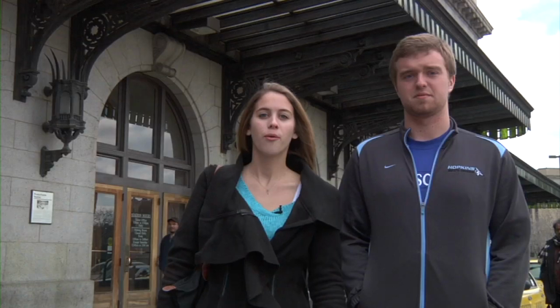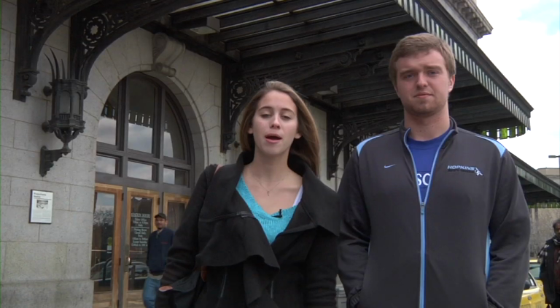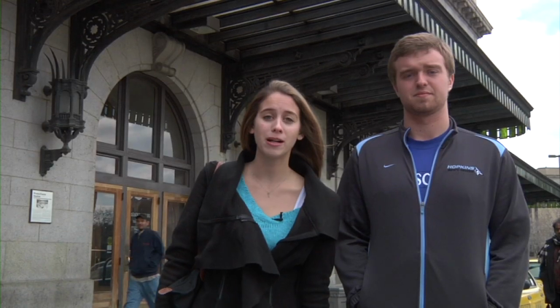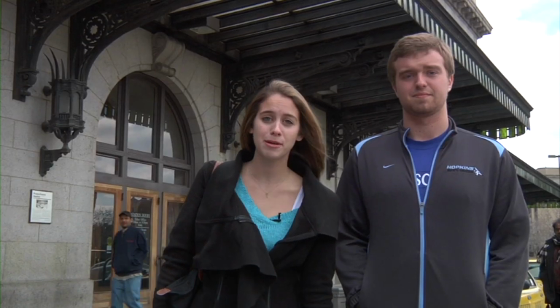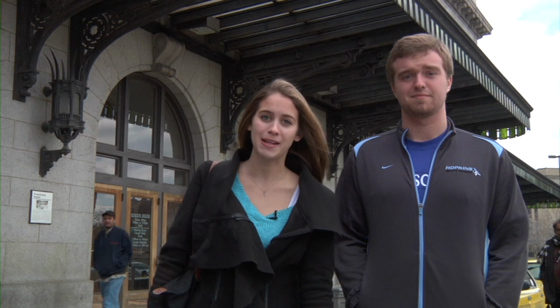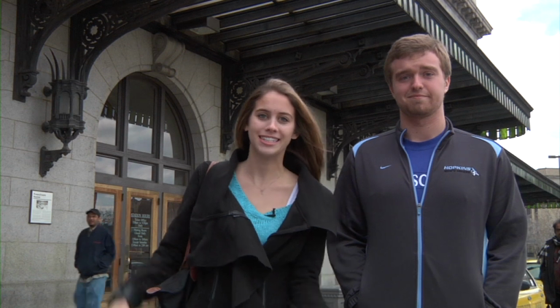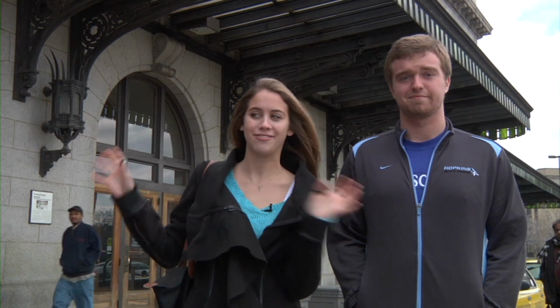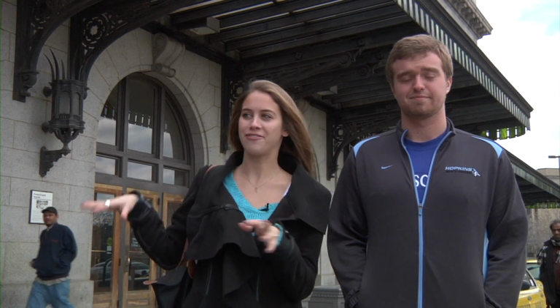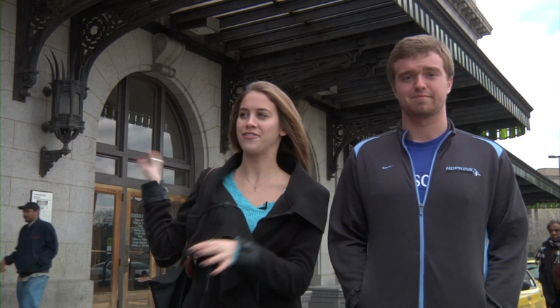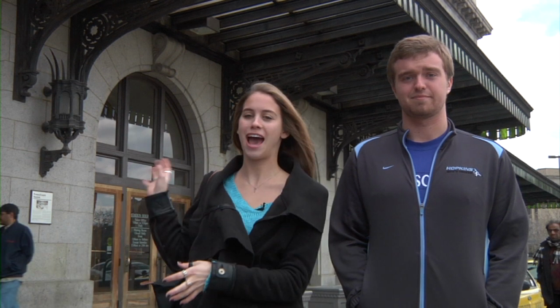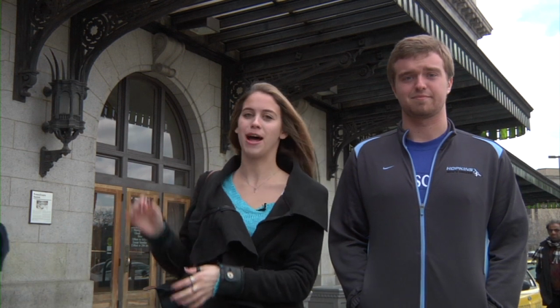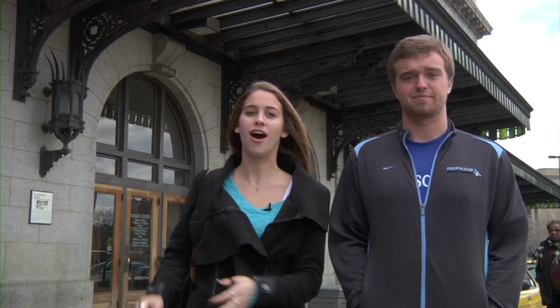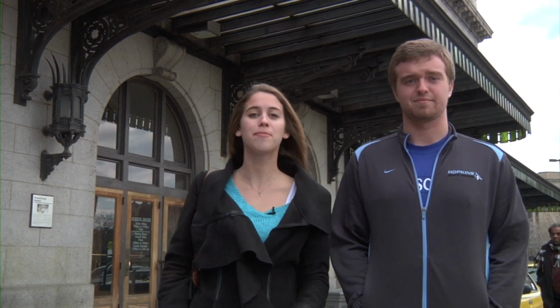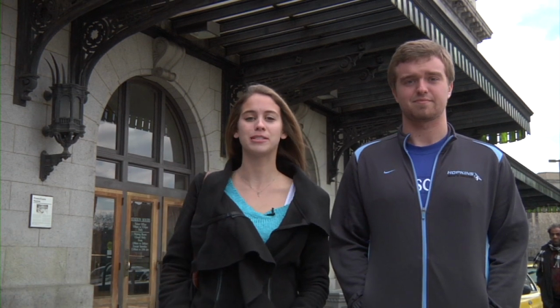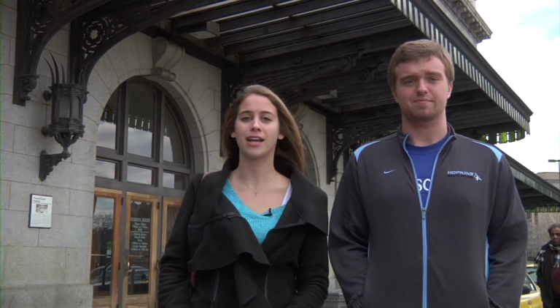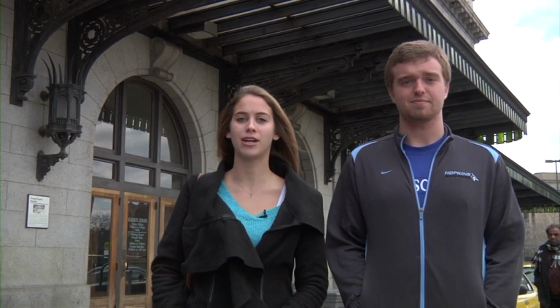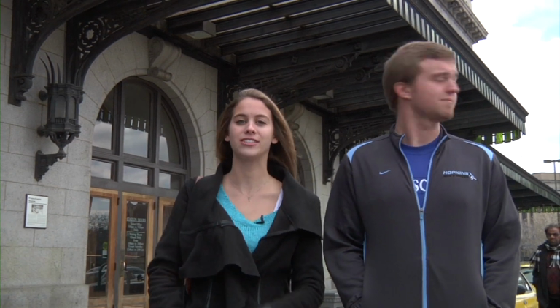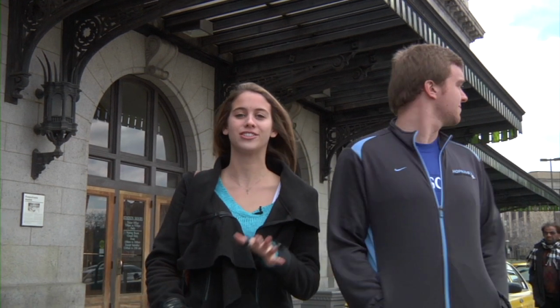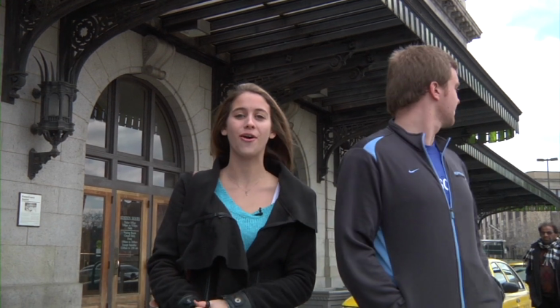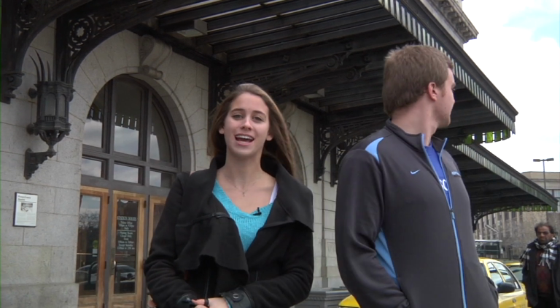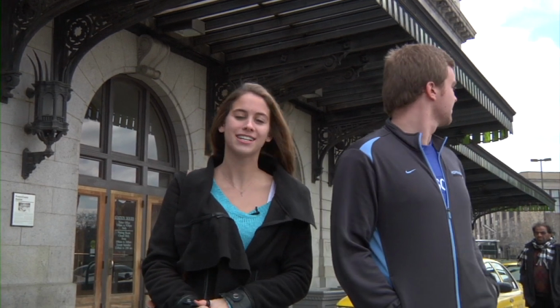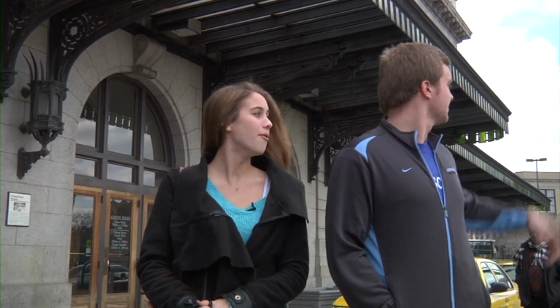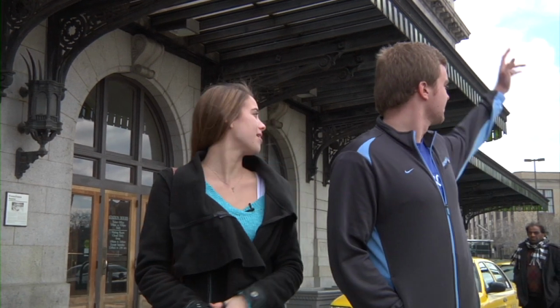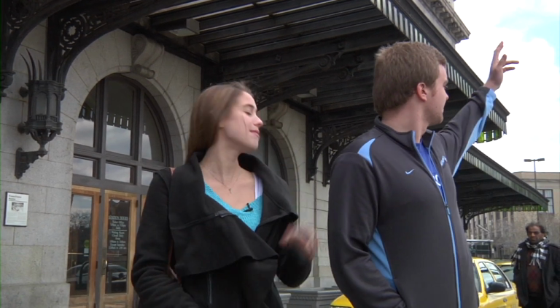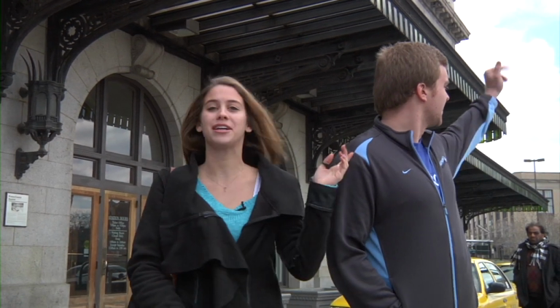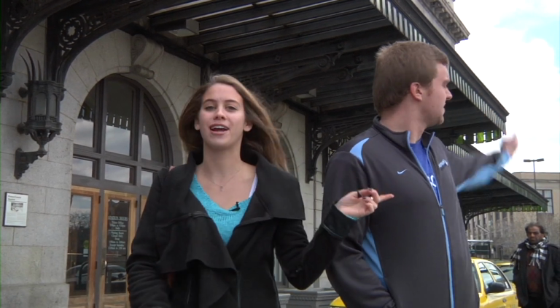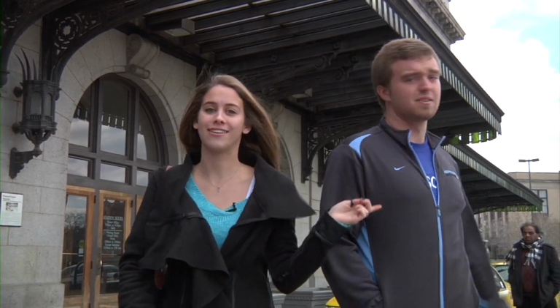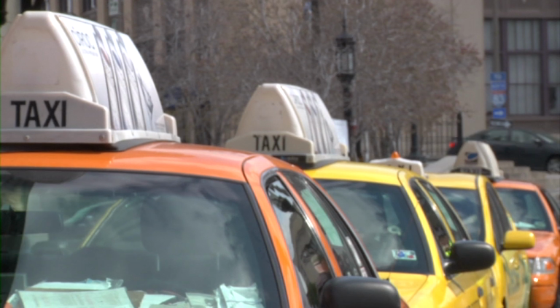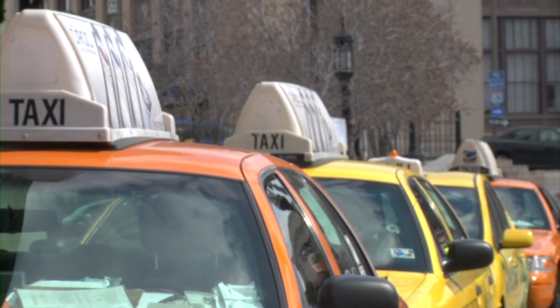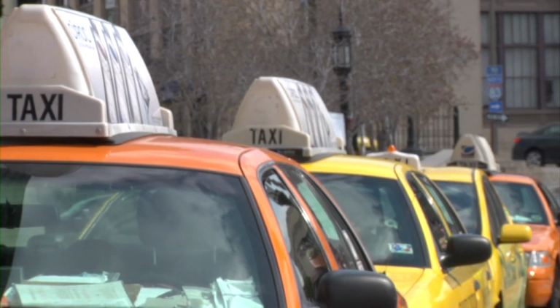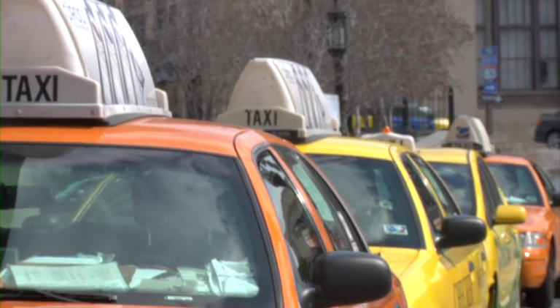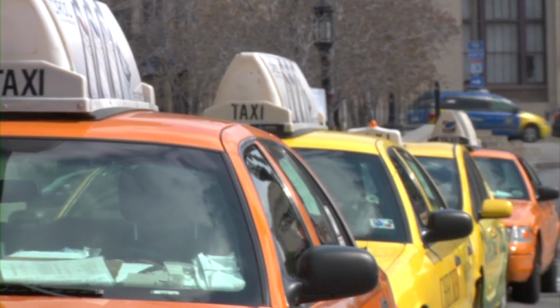We're at Baltimore's Penn Station right in front of the cab line. All the Baltimore cab drivers are so nice. One of them's here right now — he's going to take us for a ride.